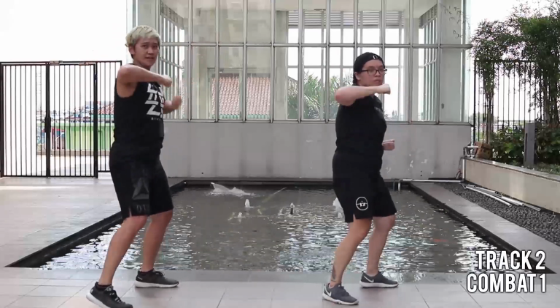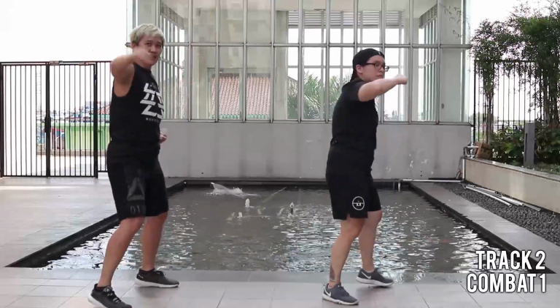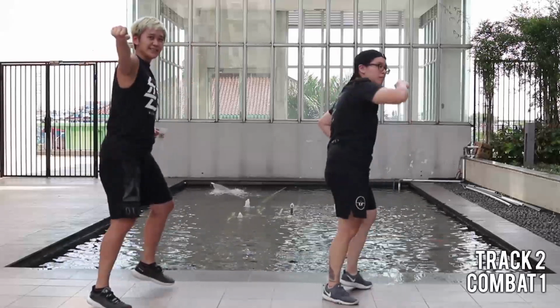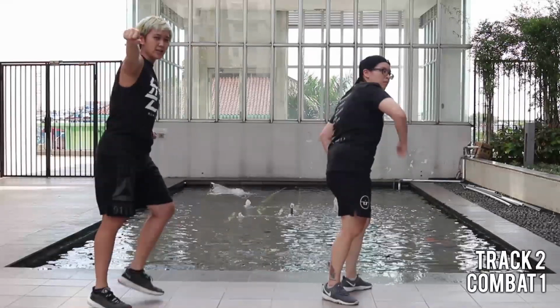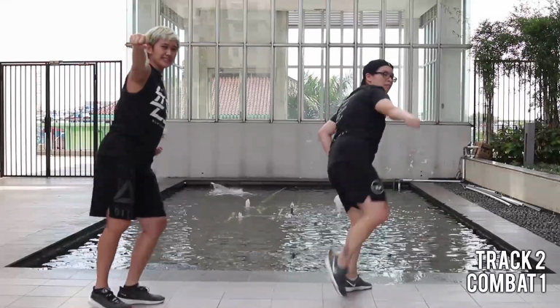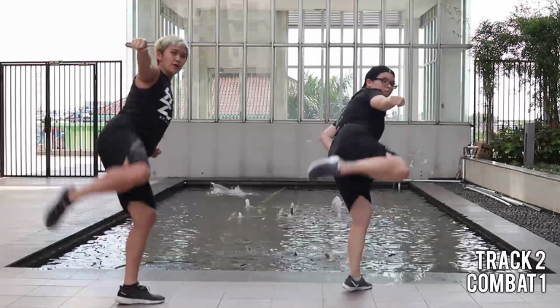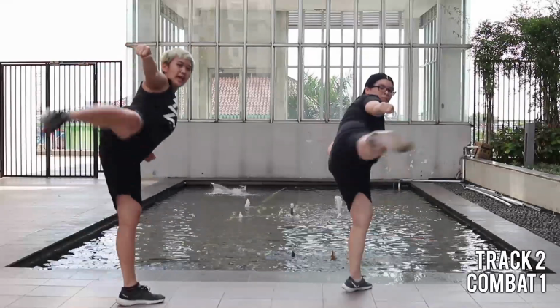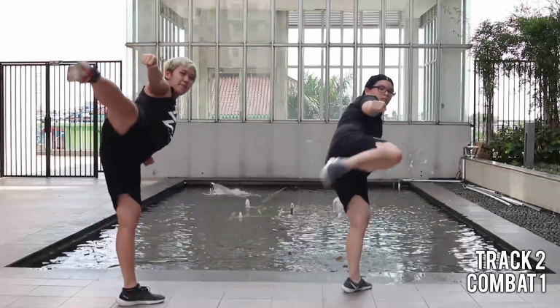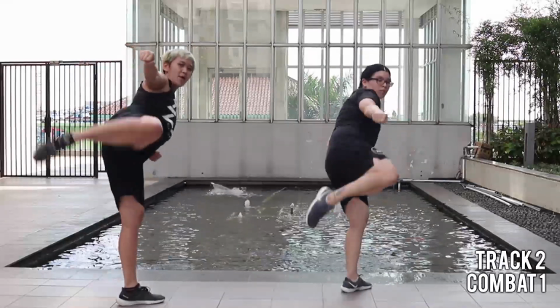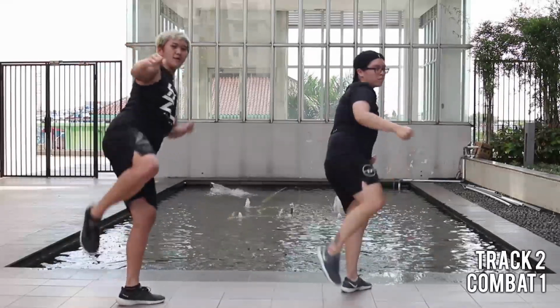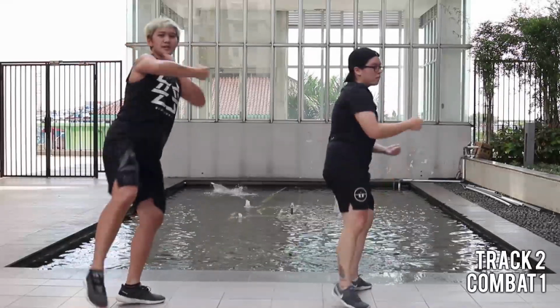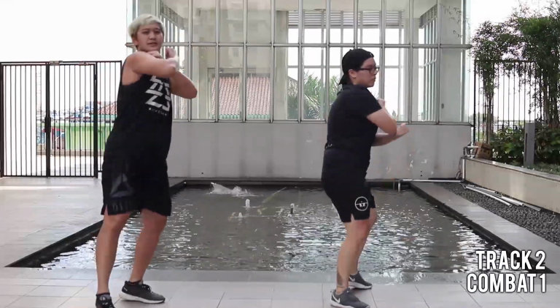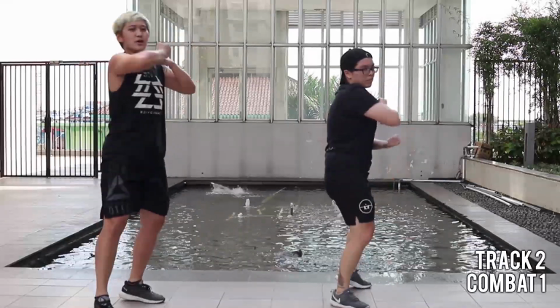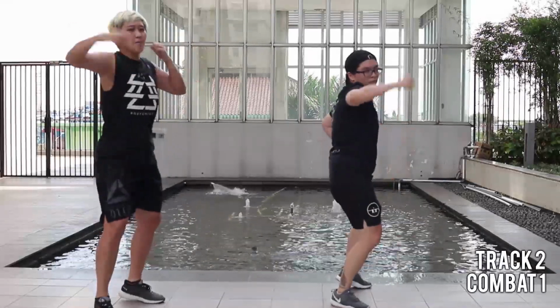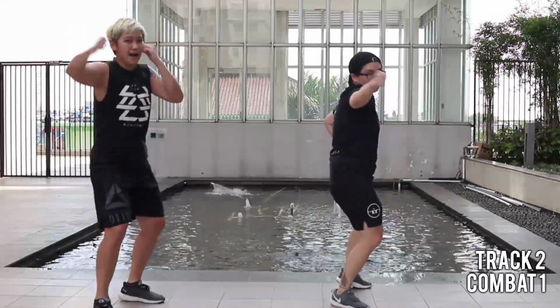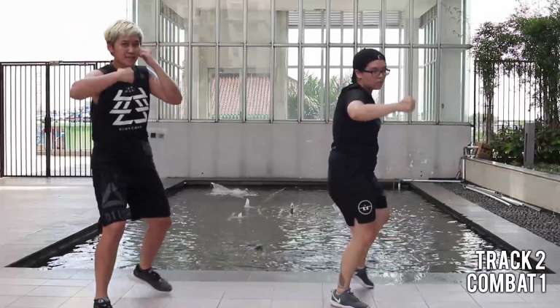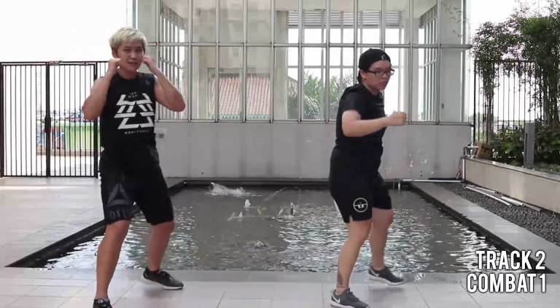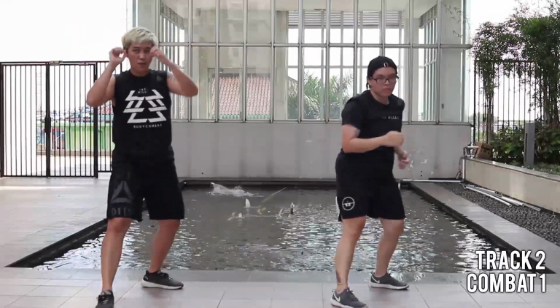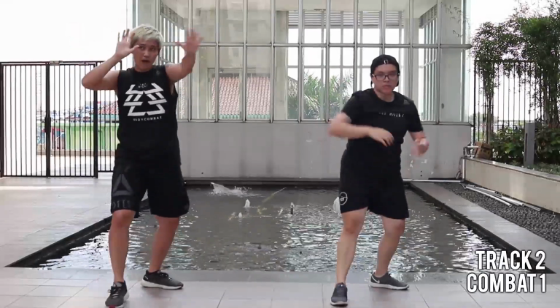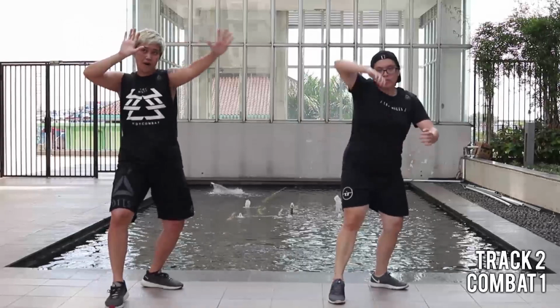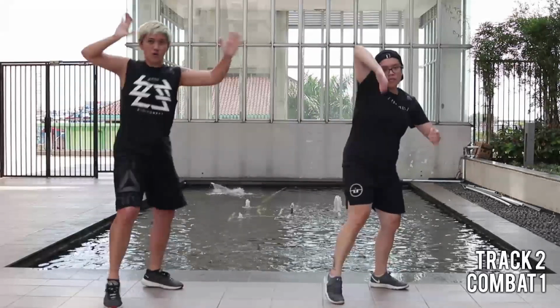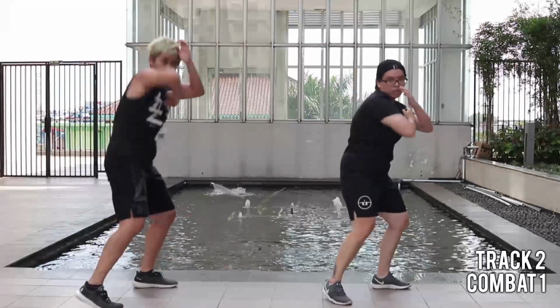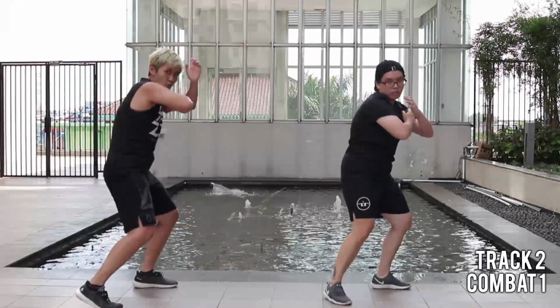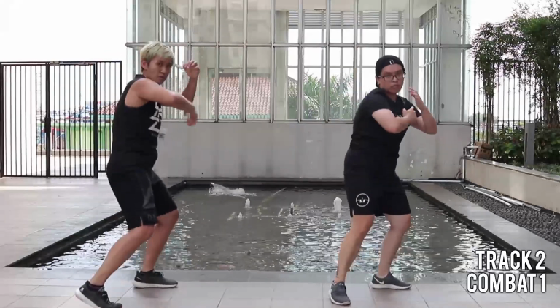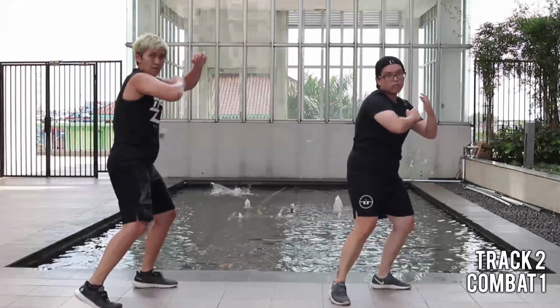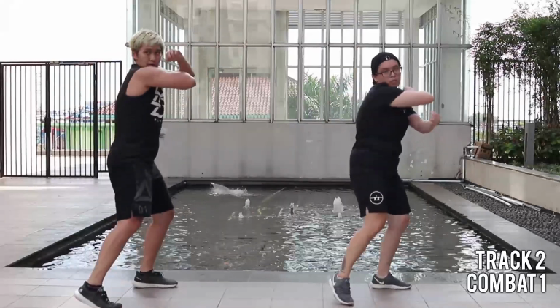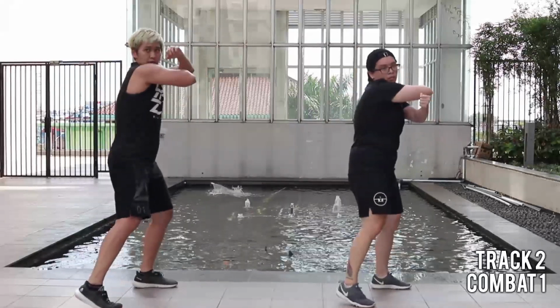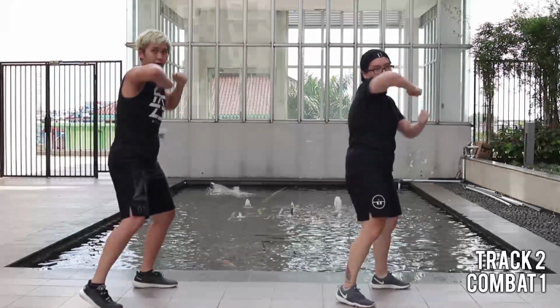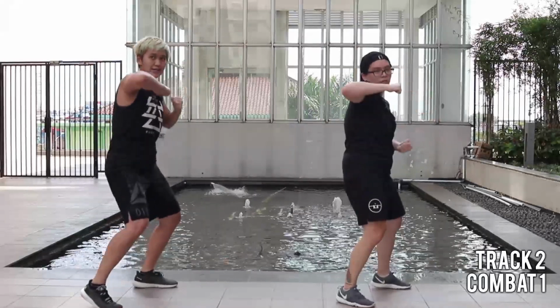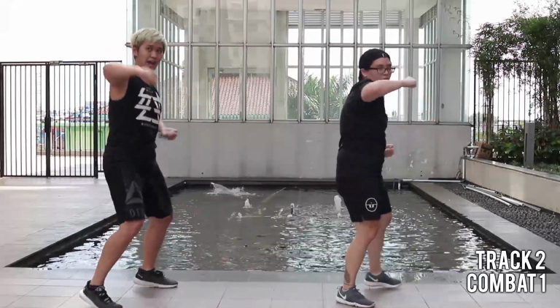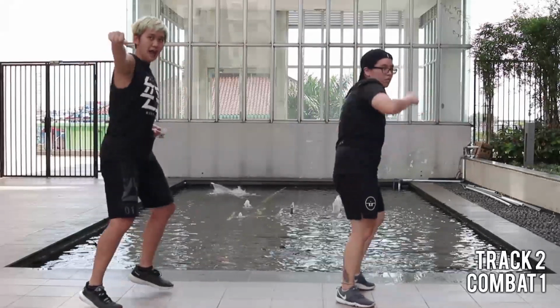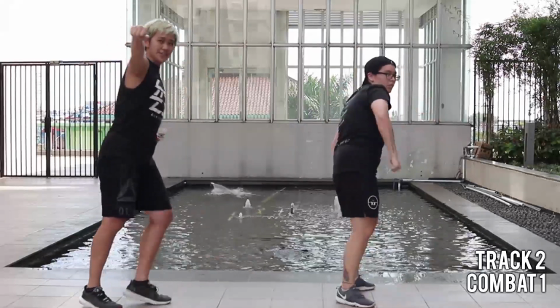Slow slow tempo to maximize your power. Crush the abs.